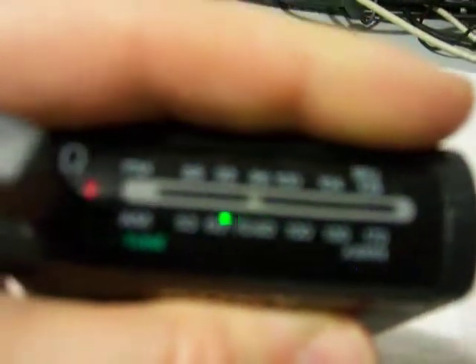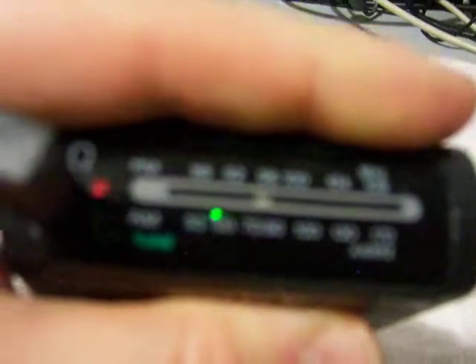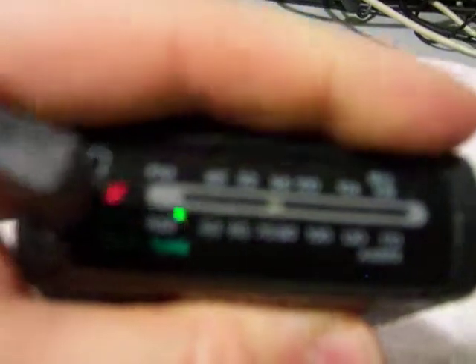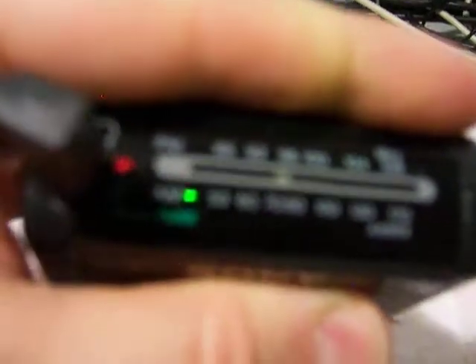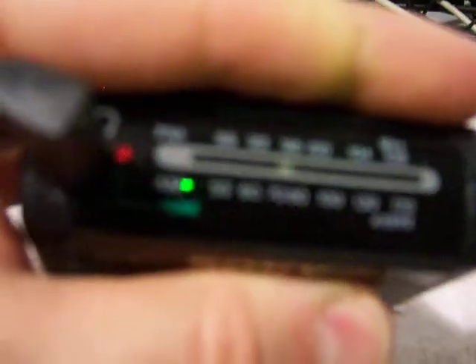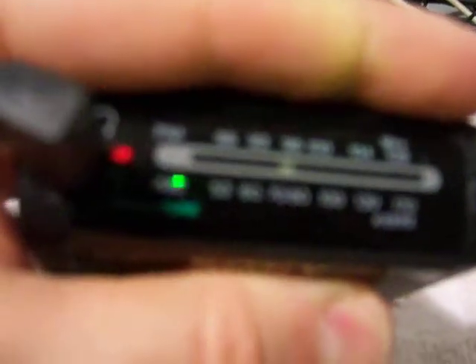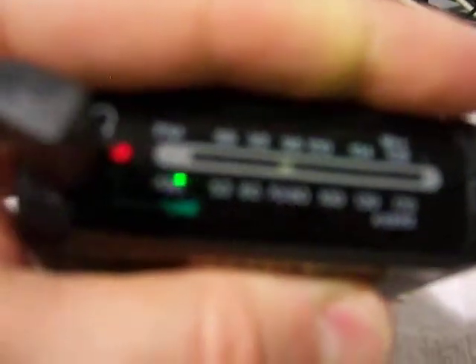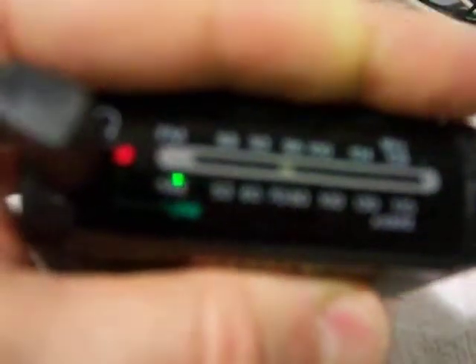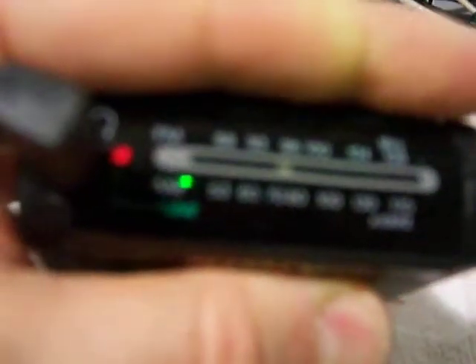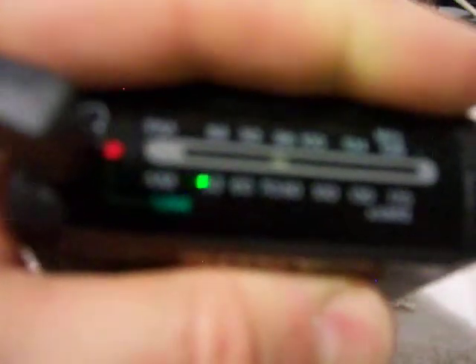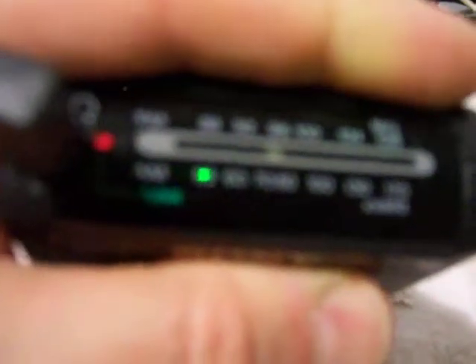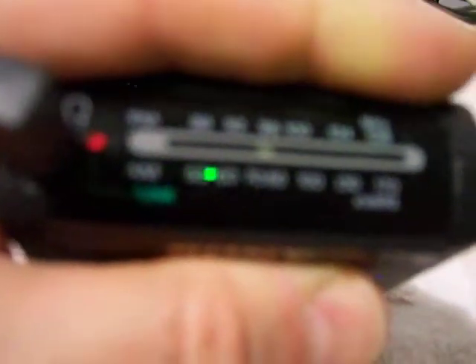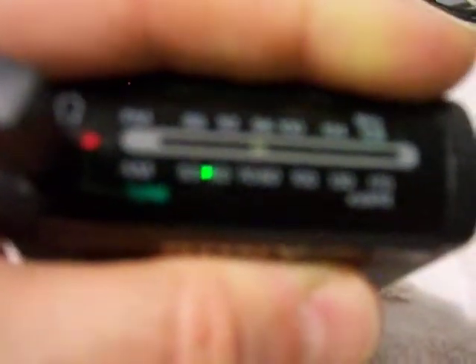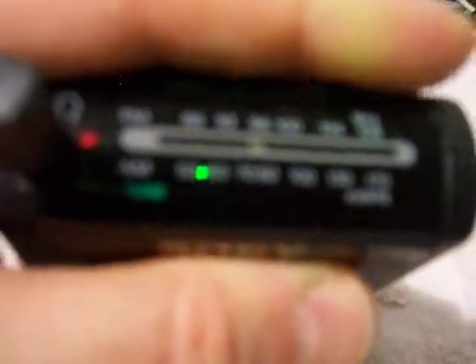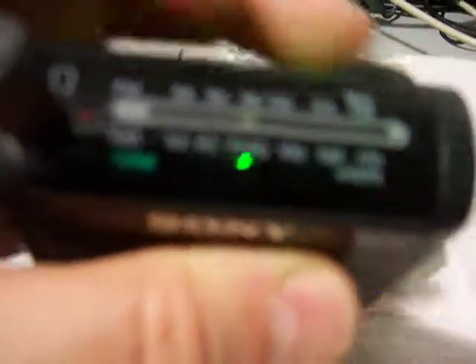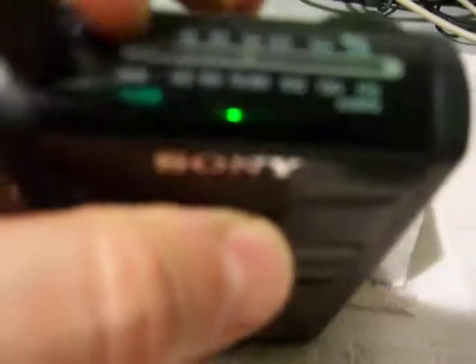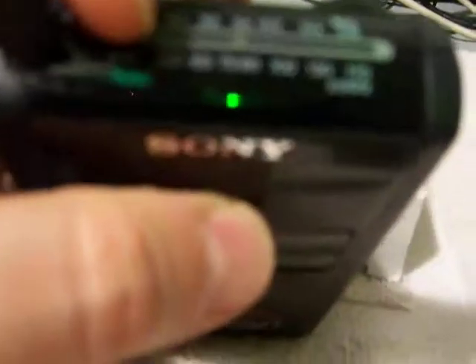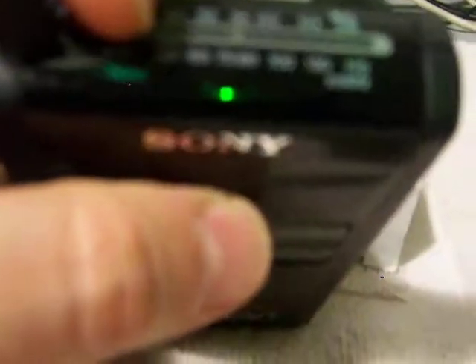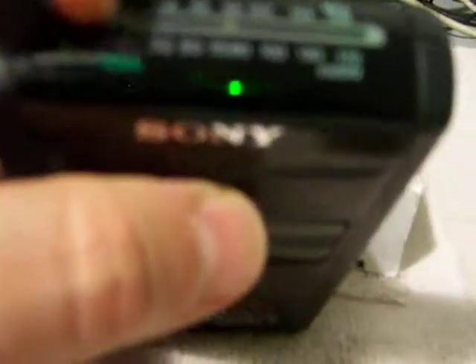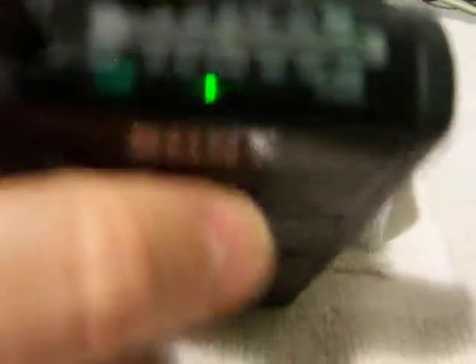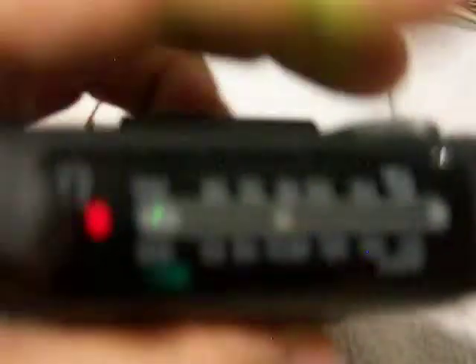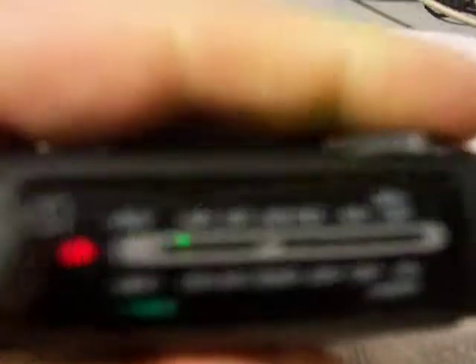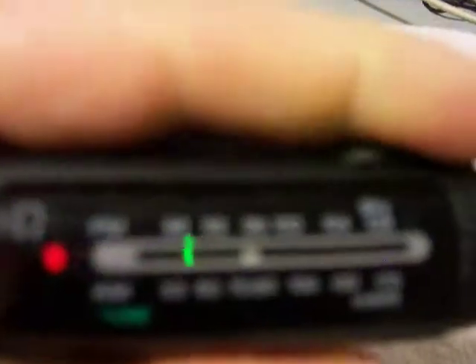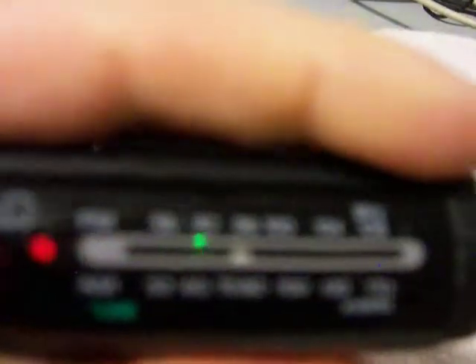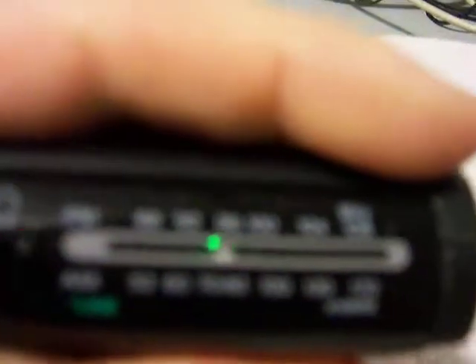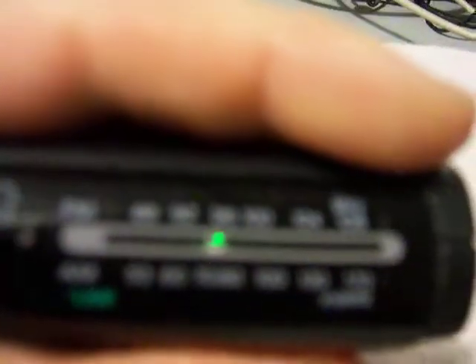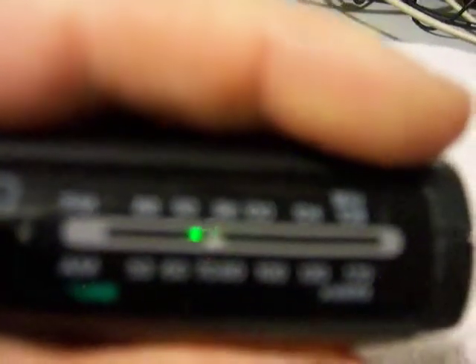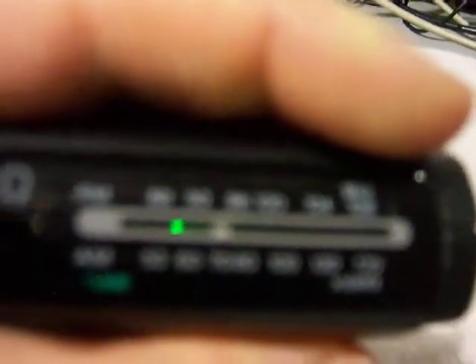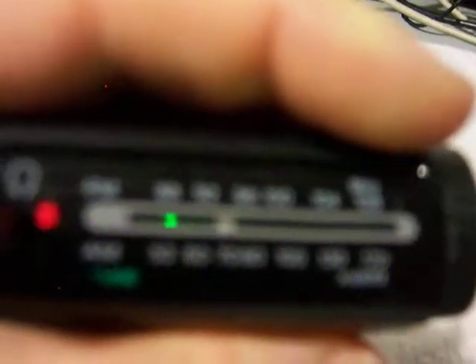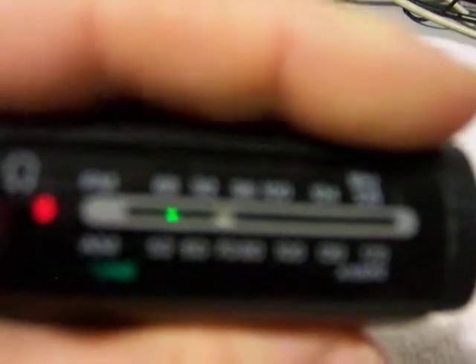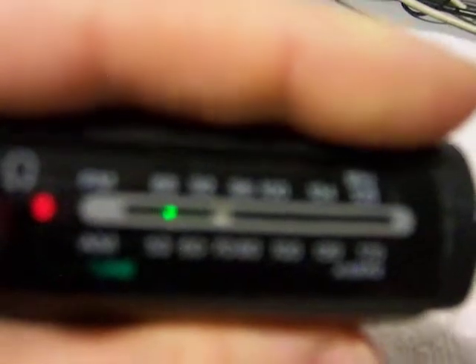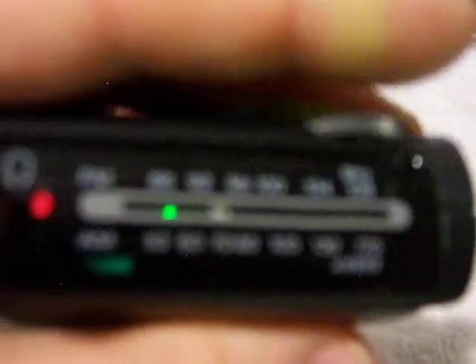You can see the light still shows when it's tuning in. It still lights up.